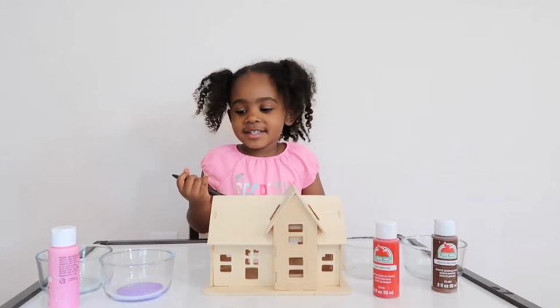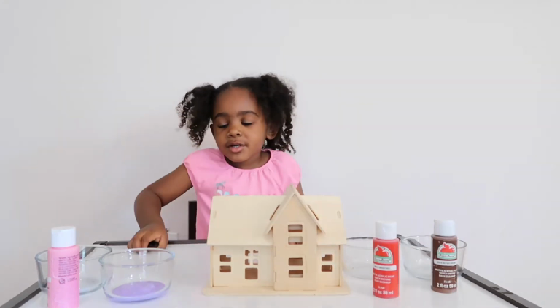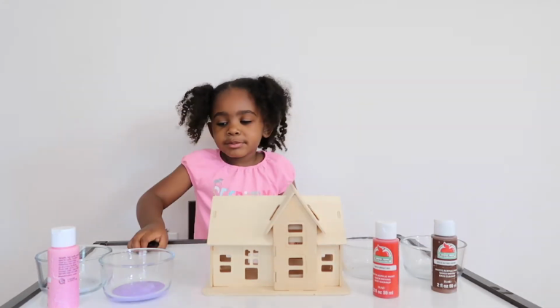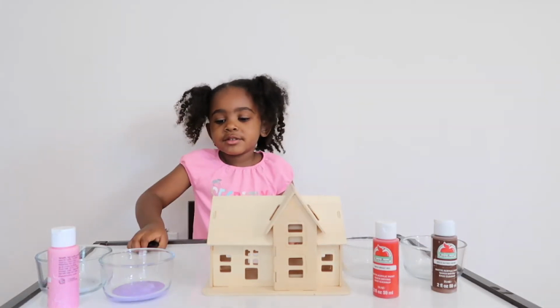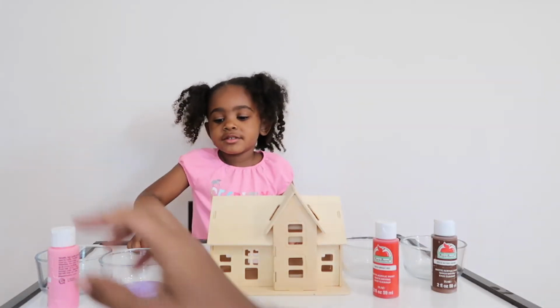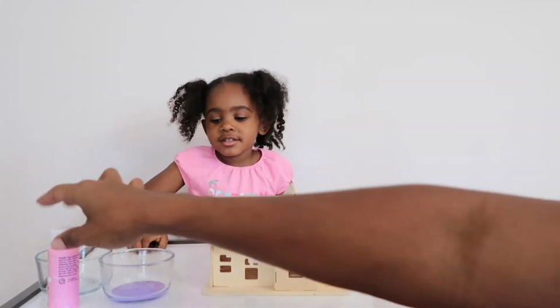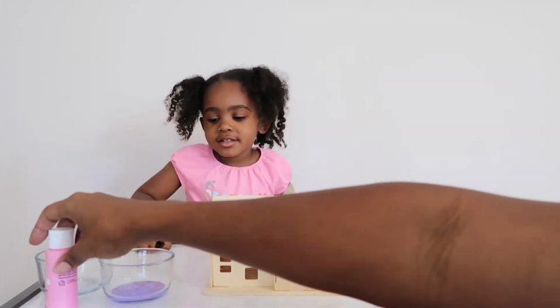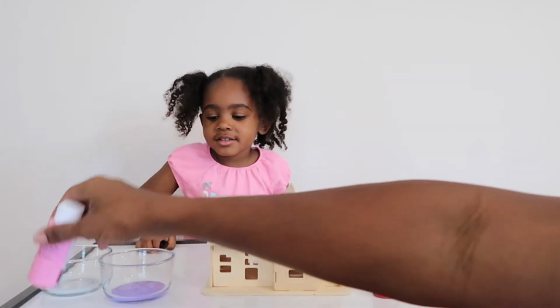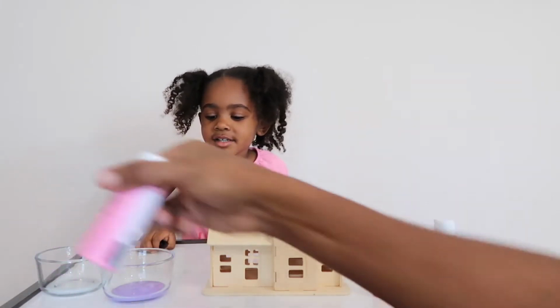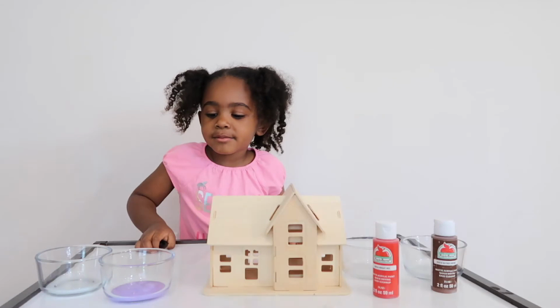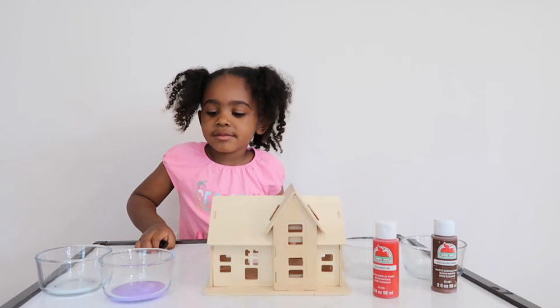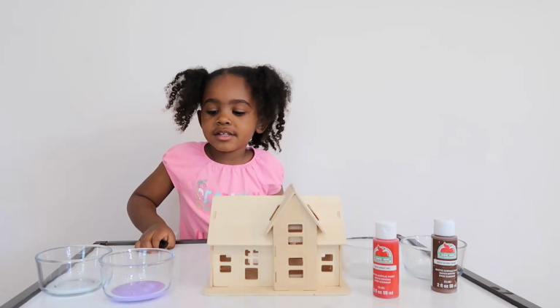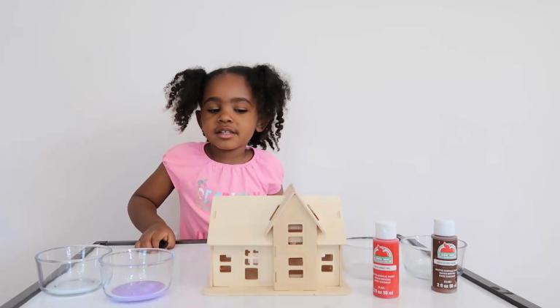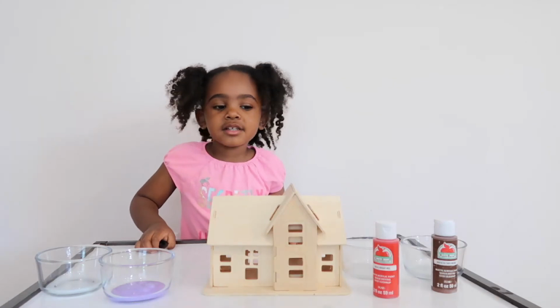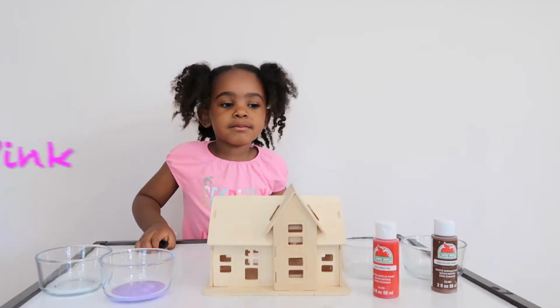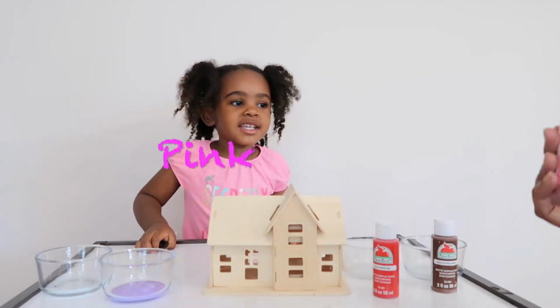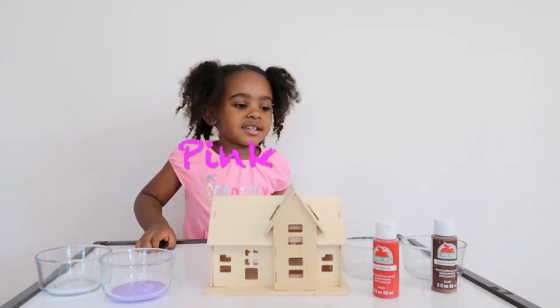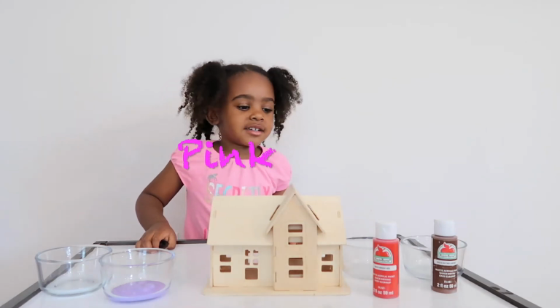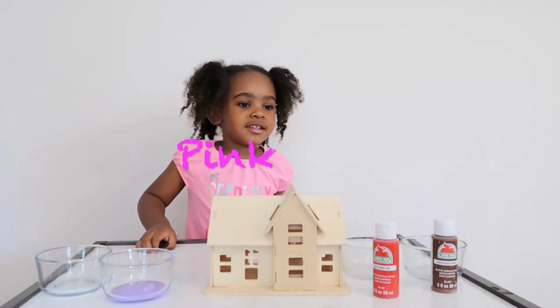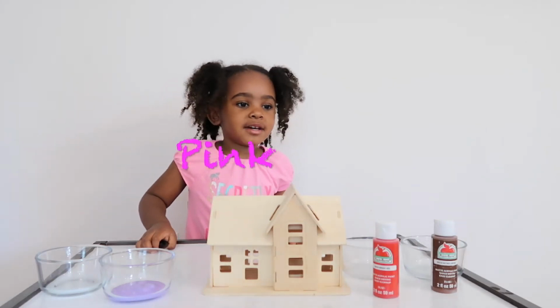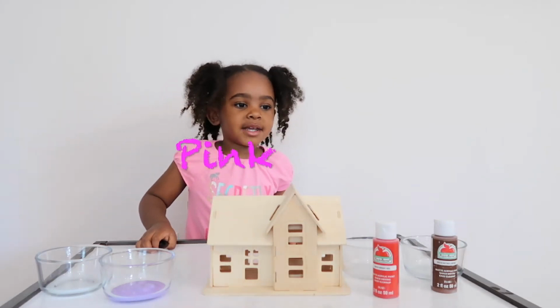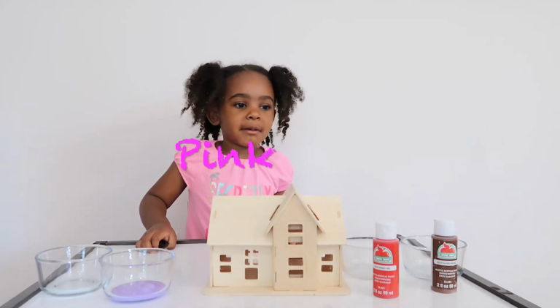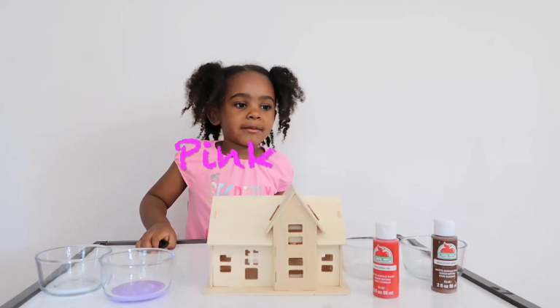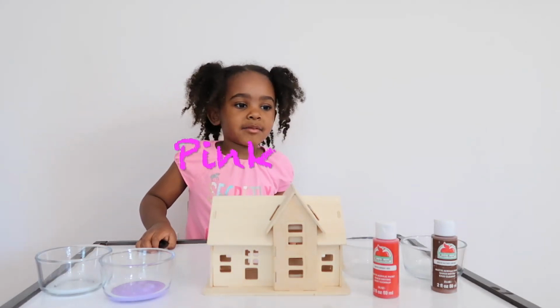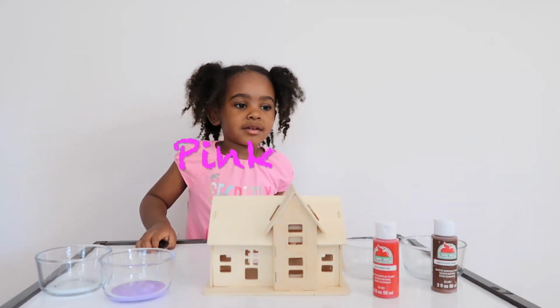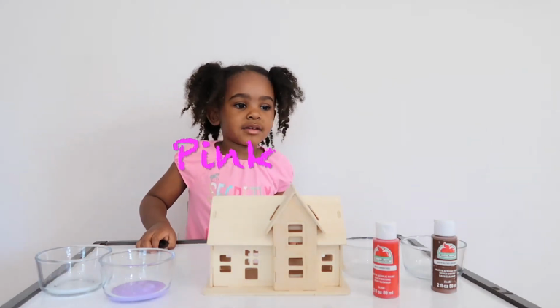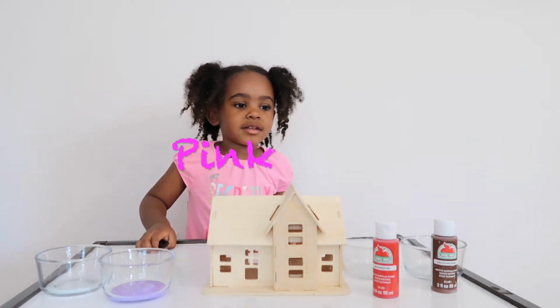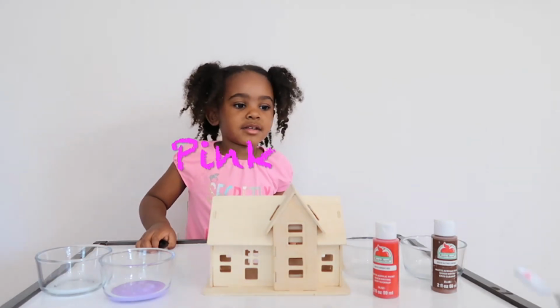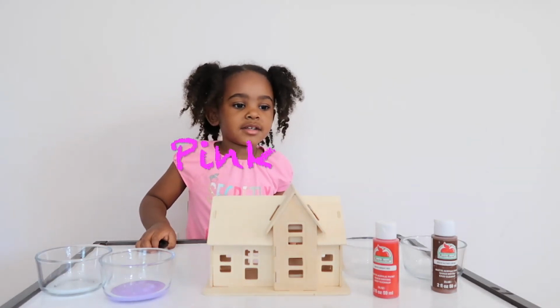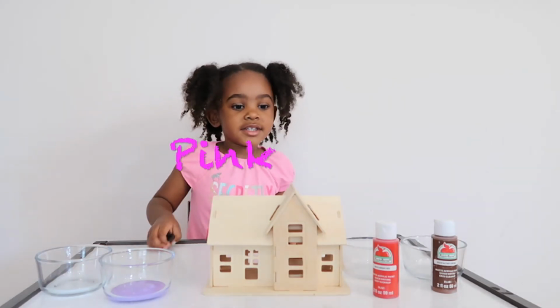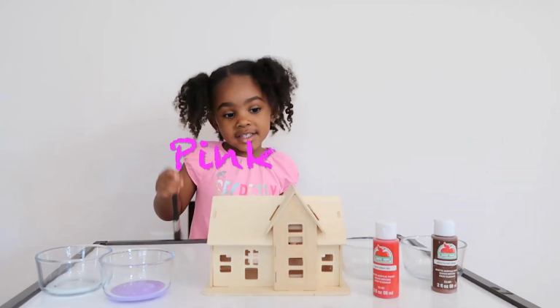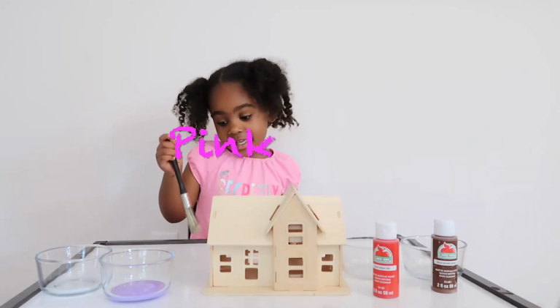Purple! What's this? Pink. Is that your second favorite color? Yes.